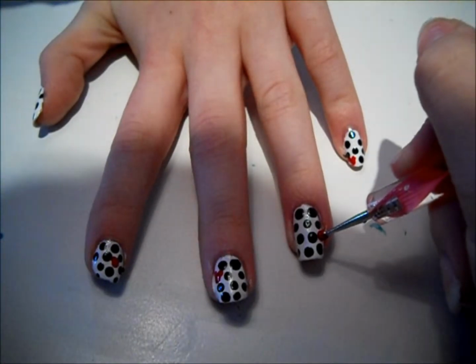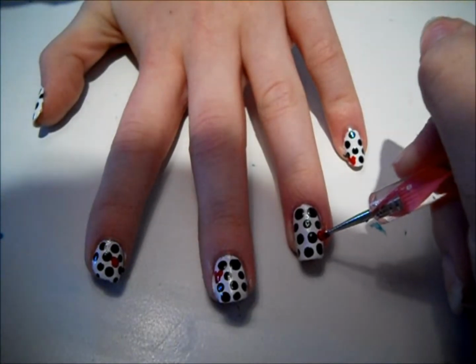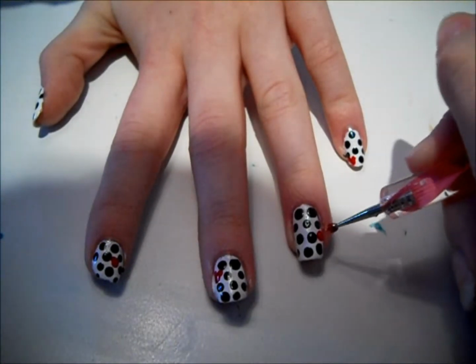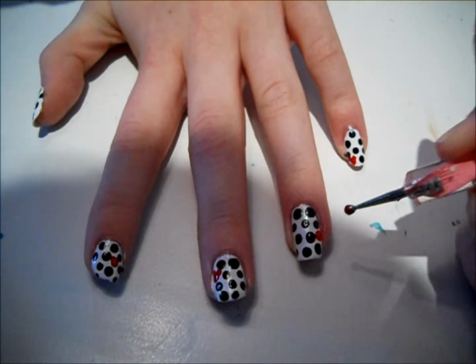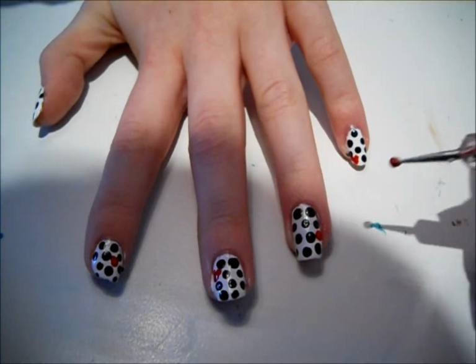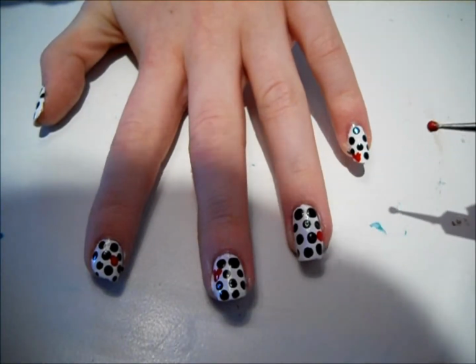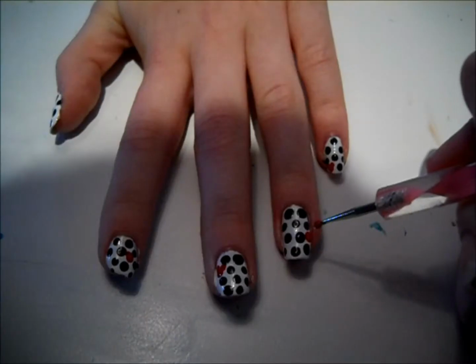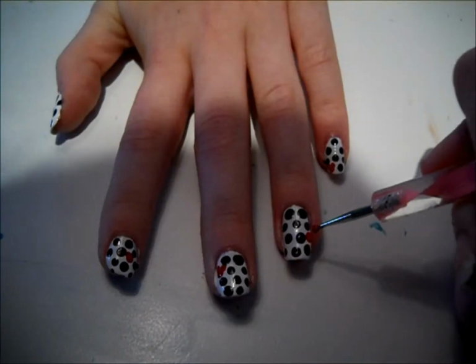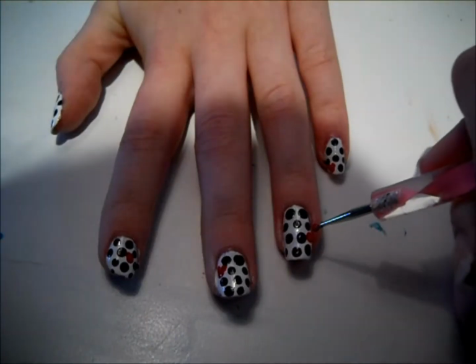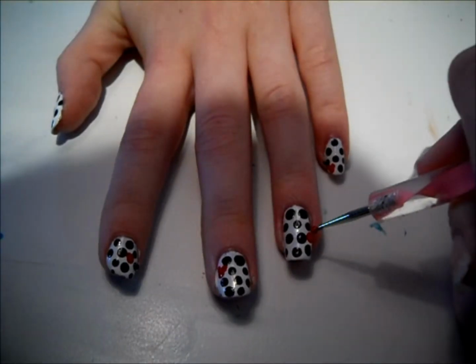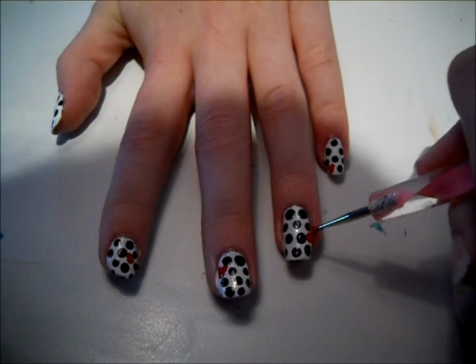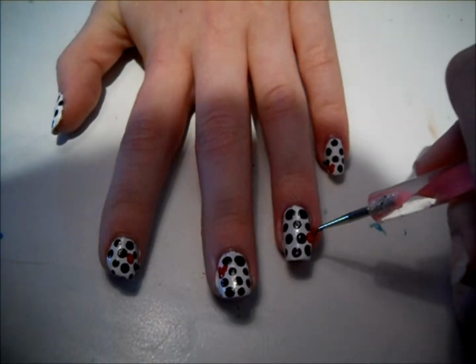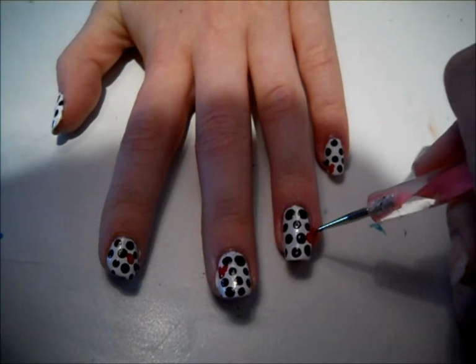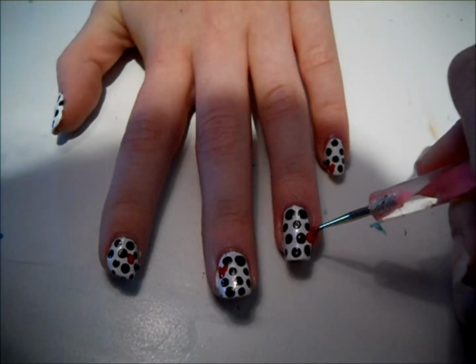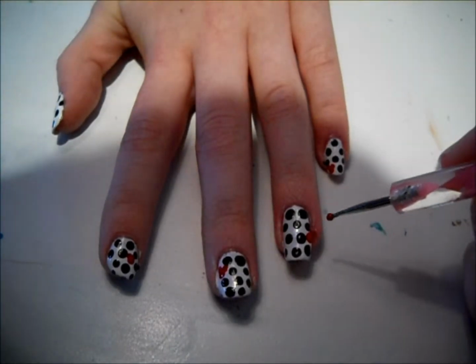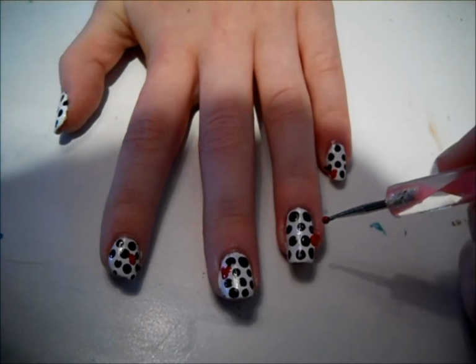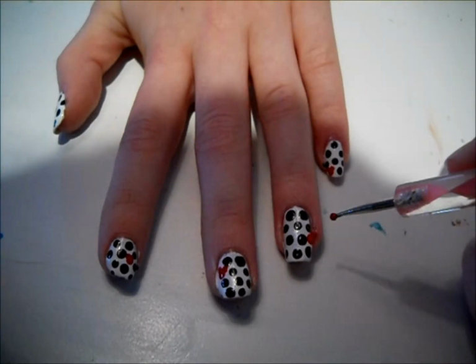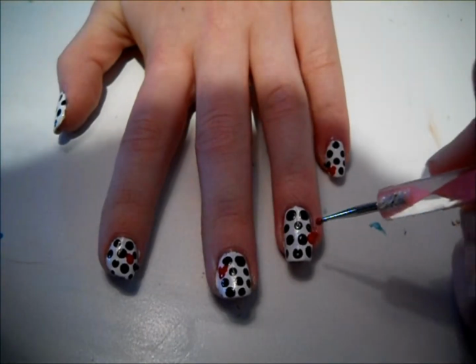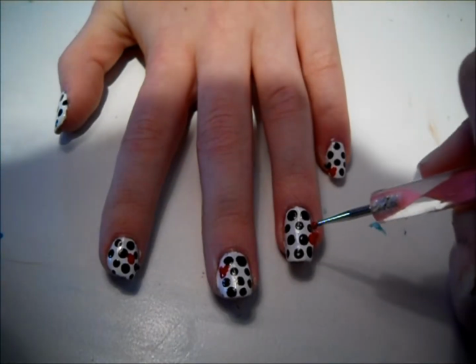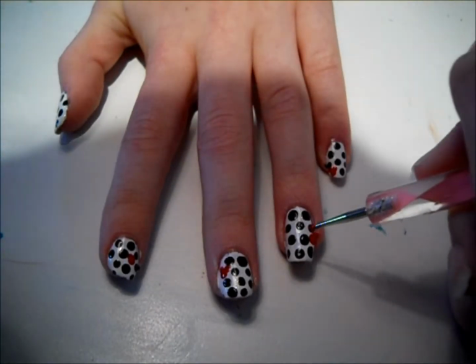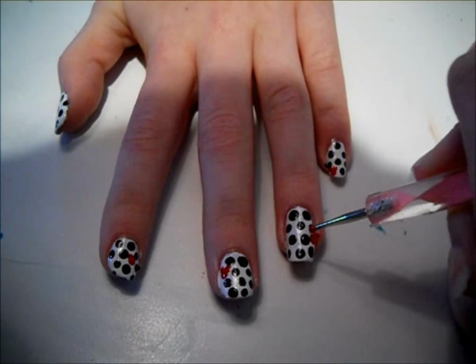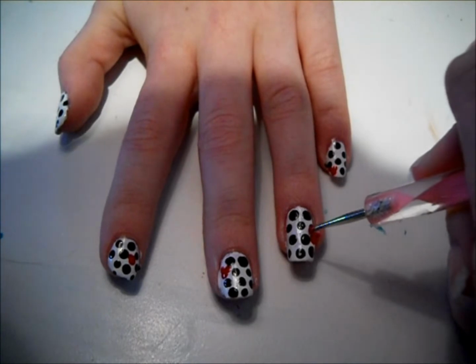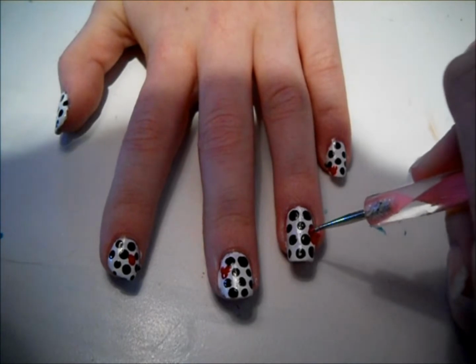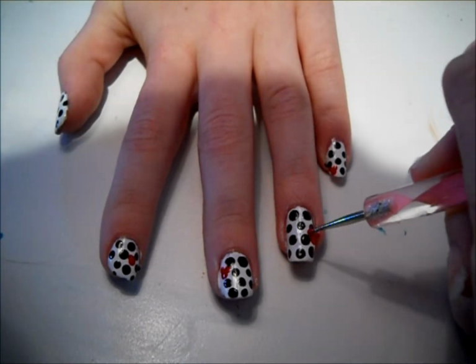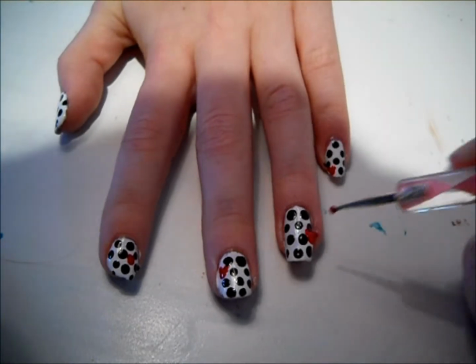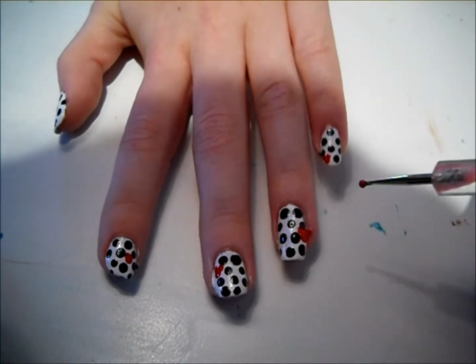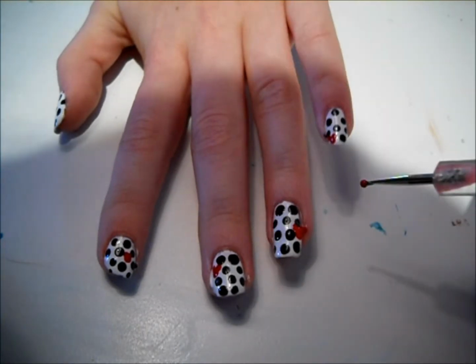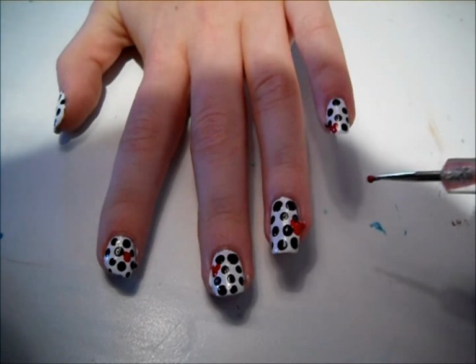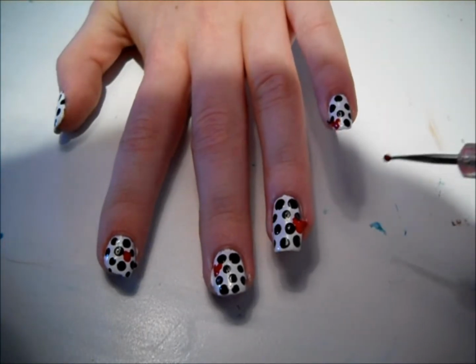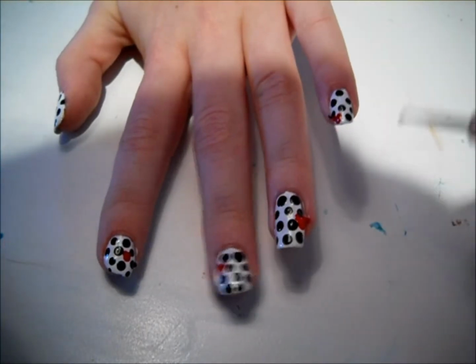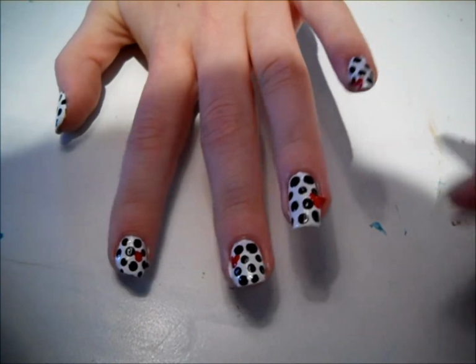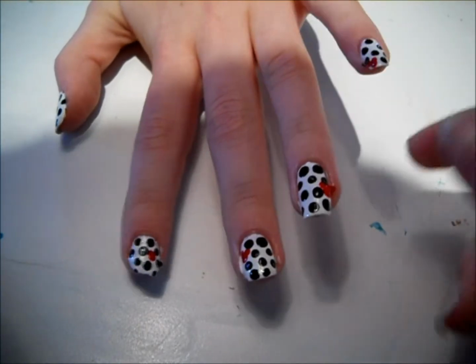Take your red polish on the dotting tool and make one big dot and two little dots for the ears.